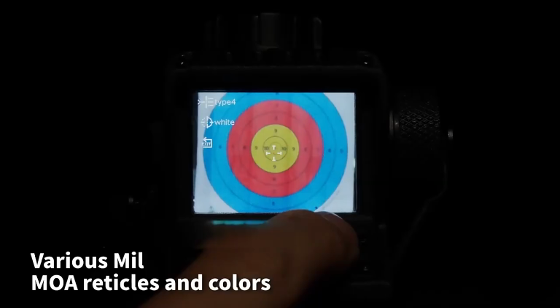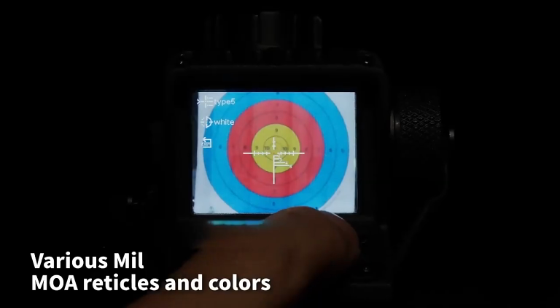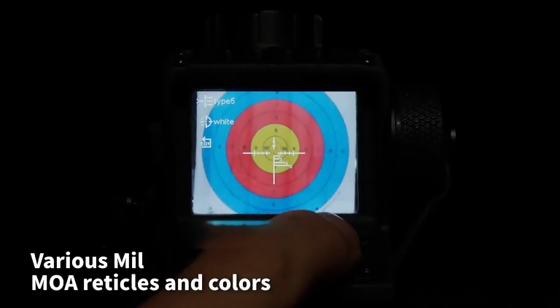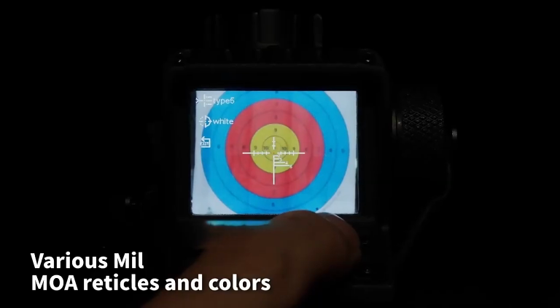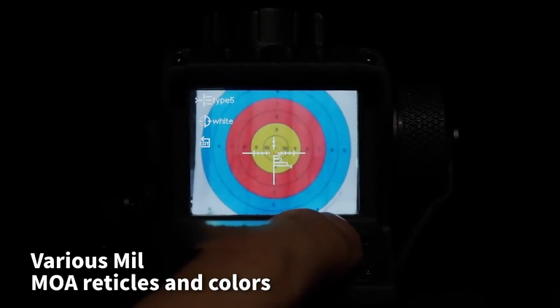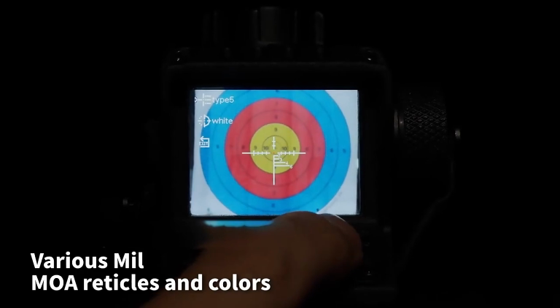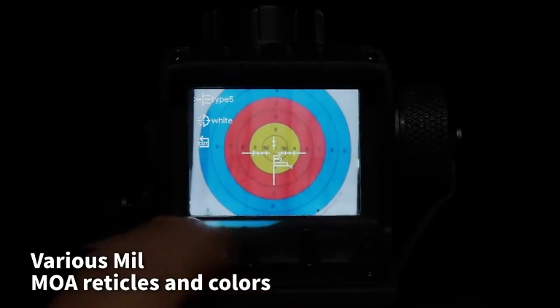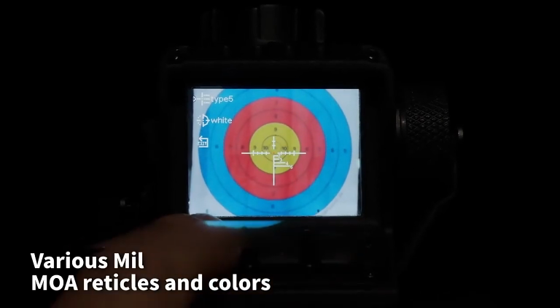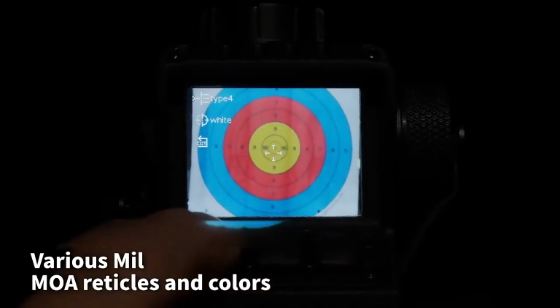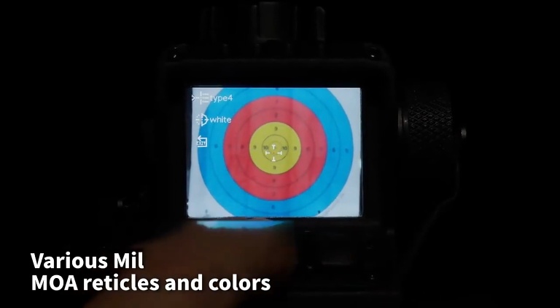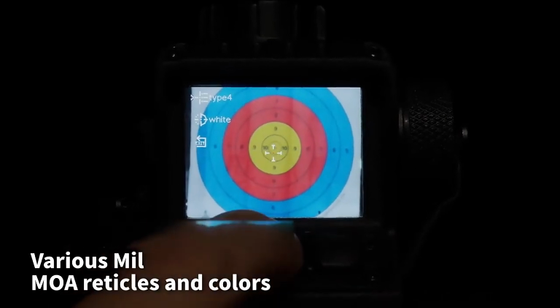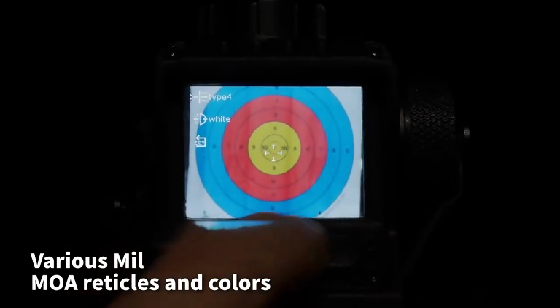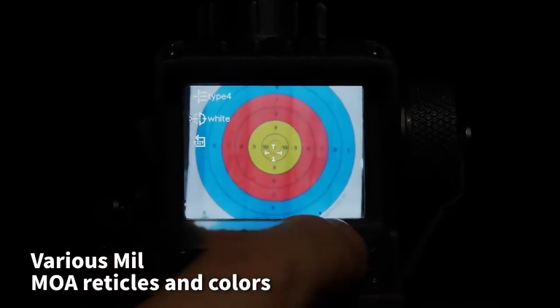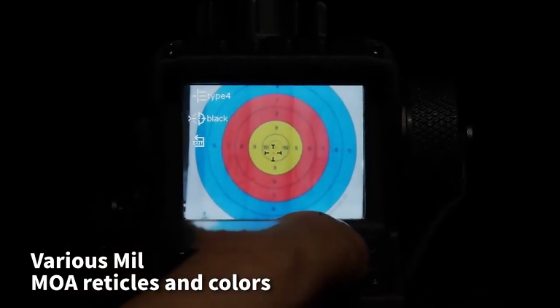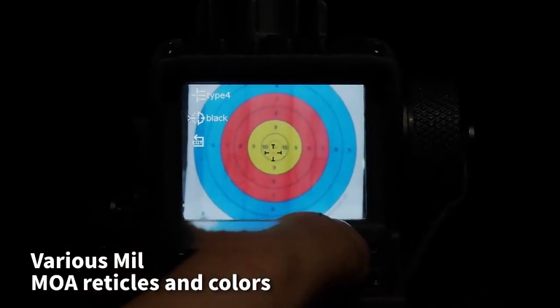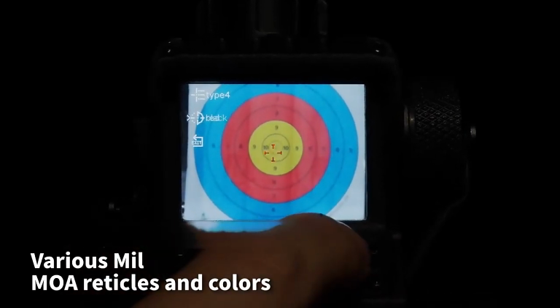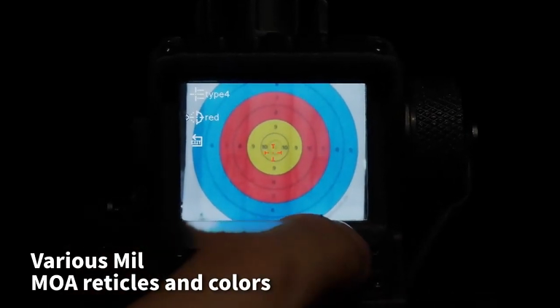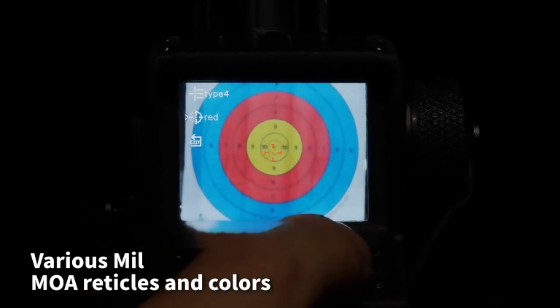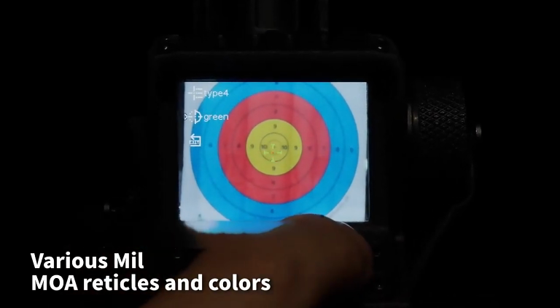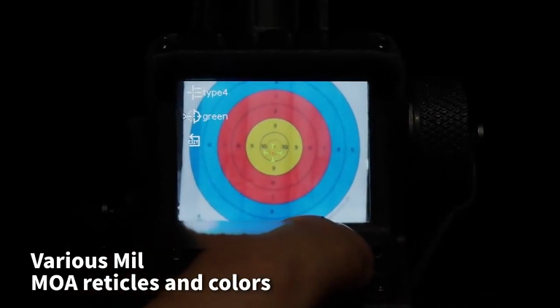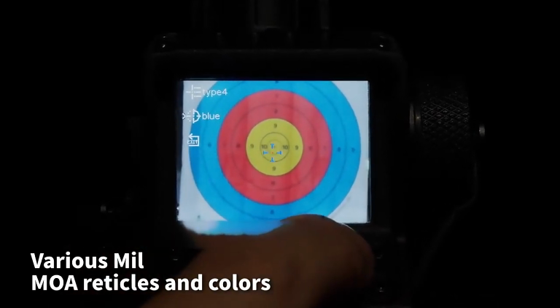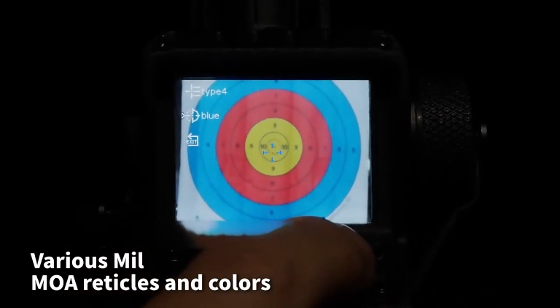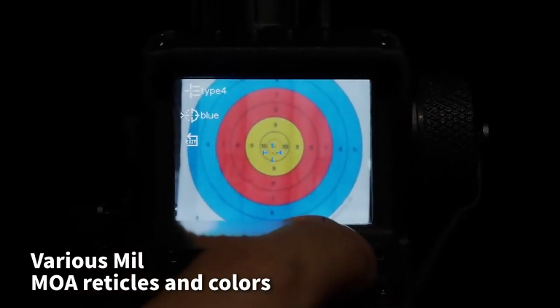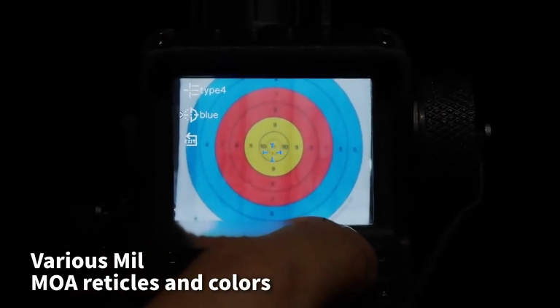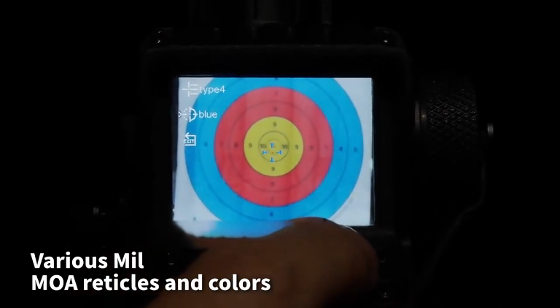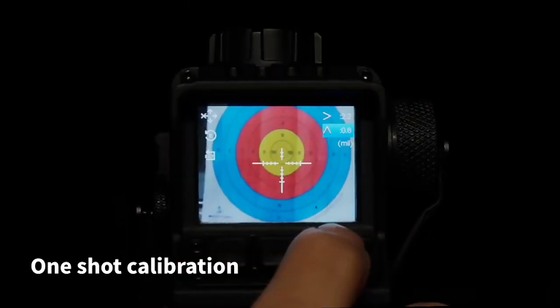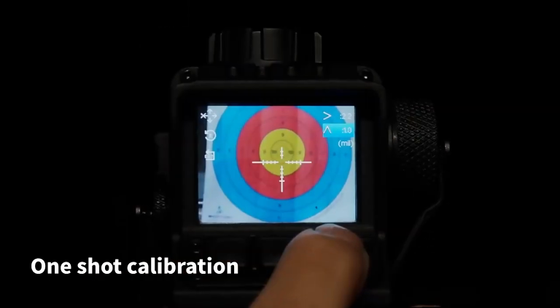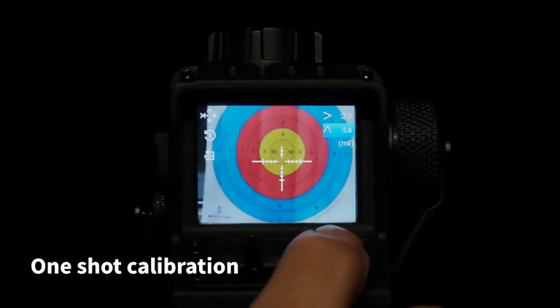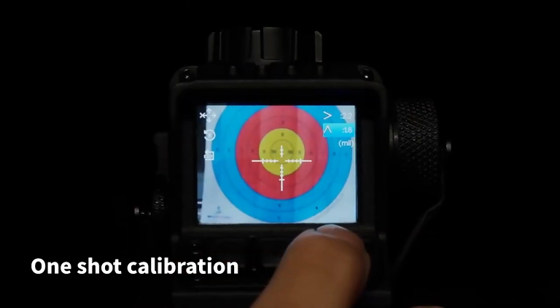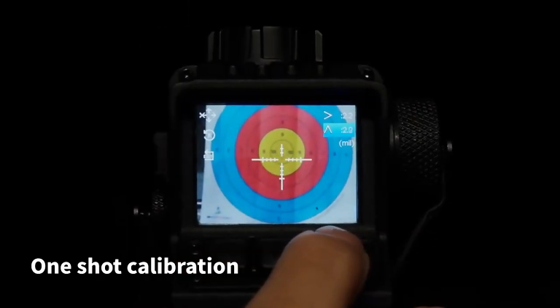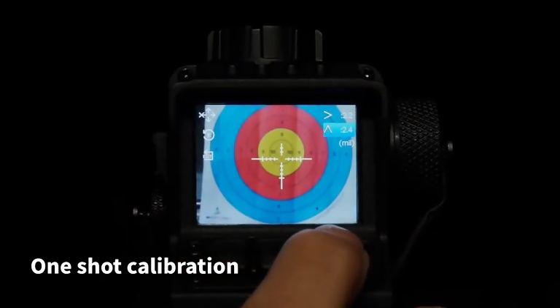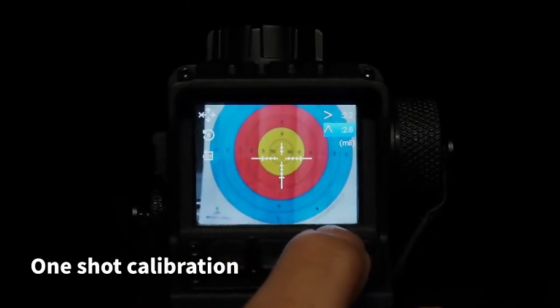Various MIL/MOE reticles and colors. One shot calibration.